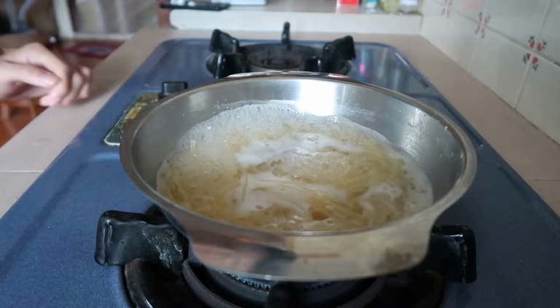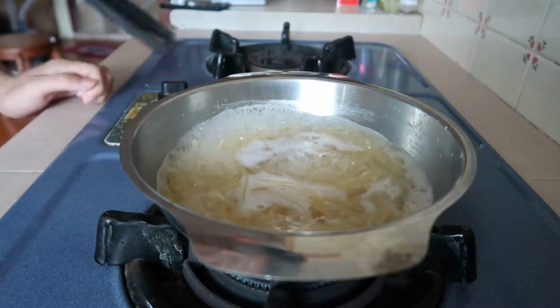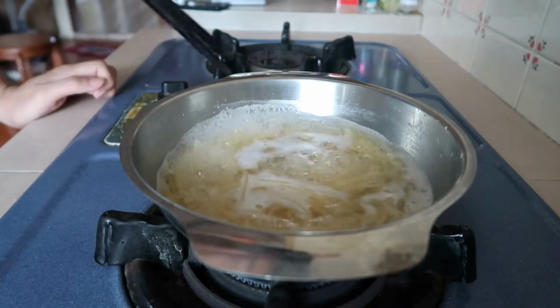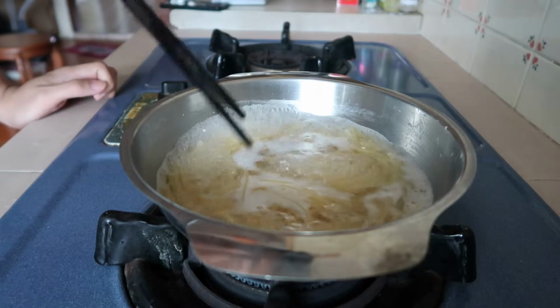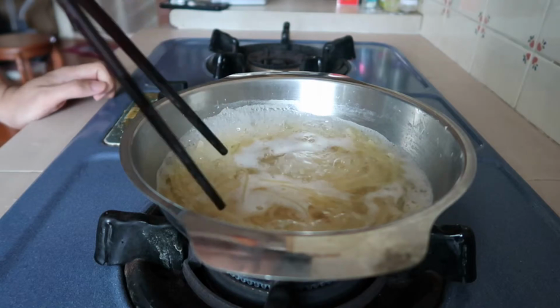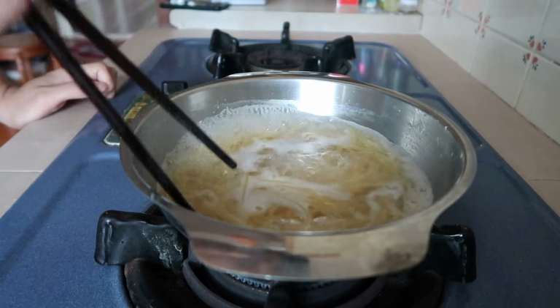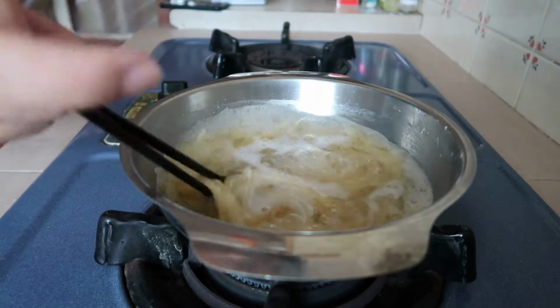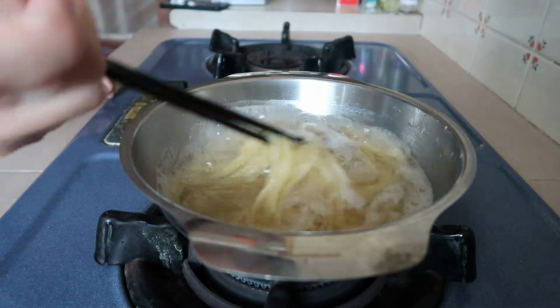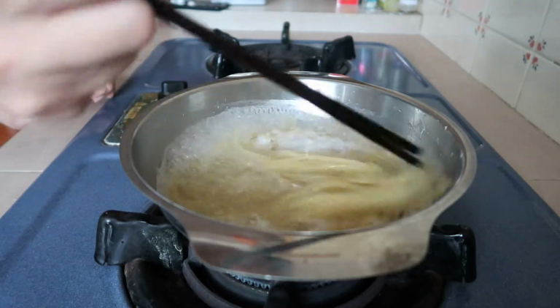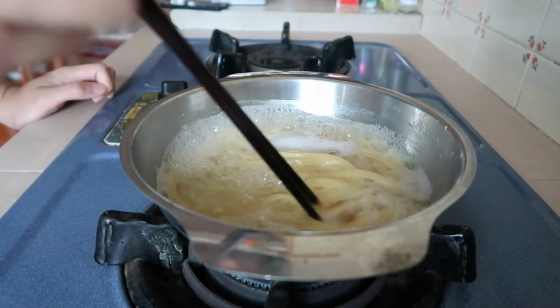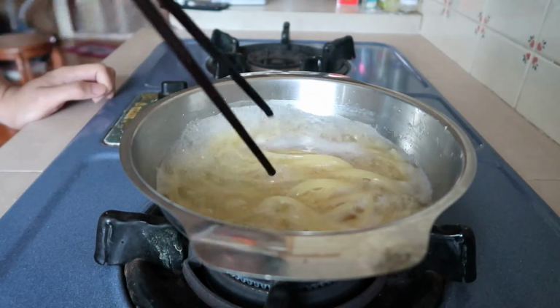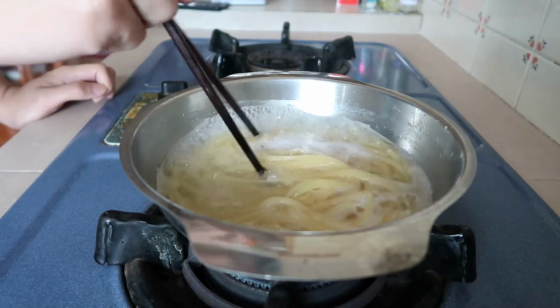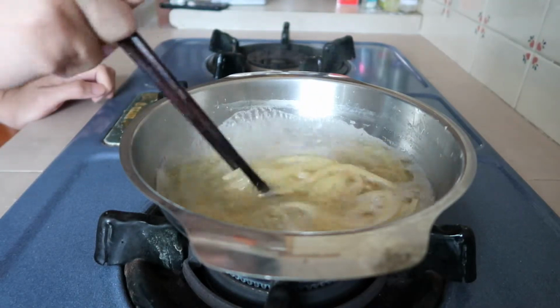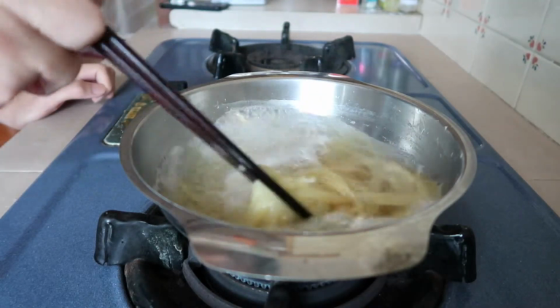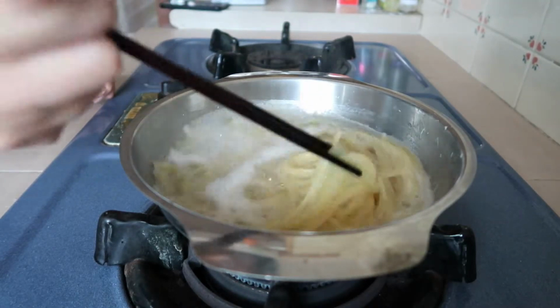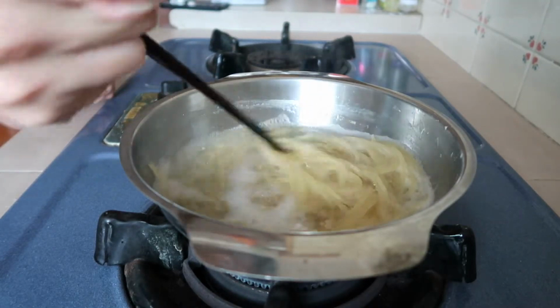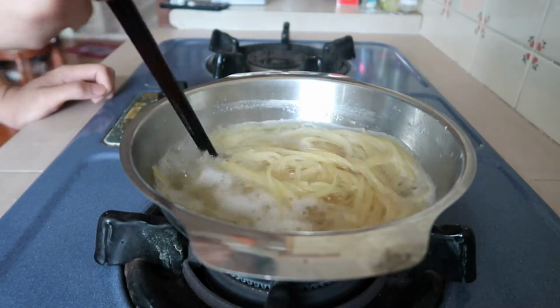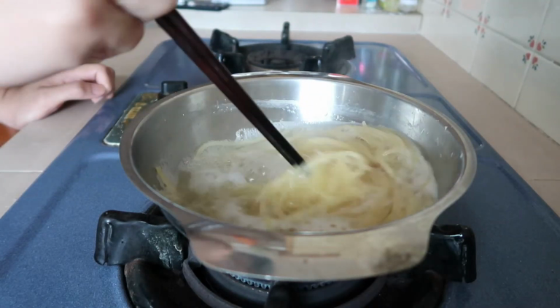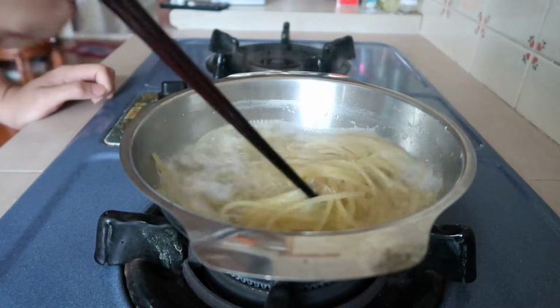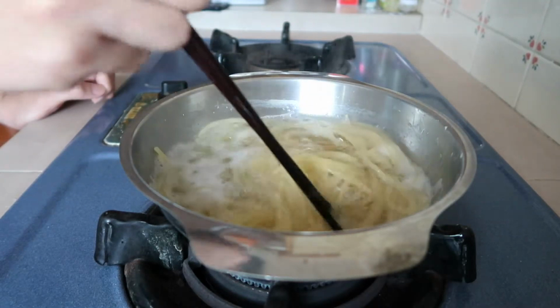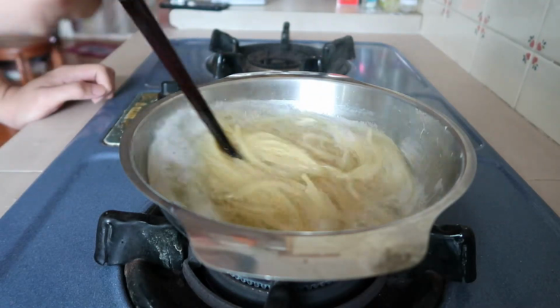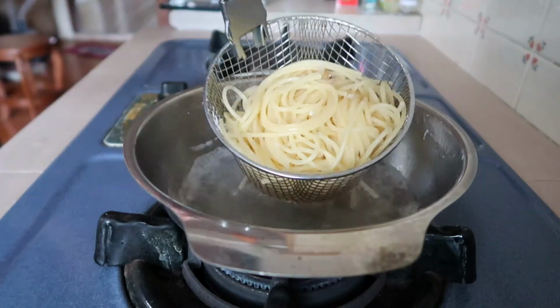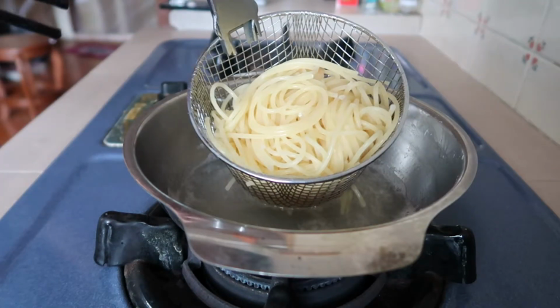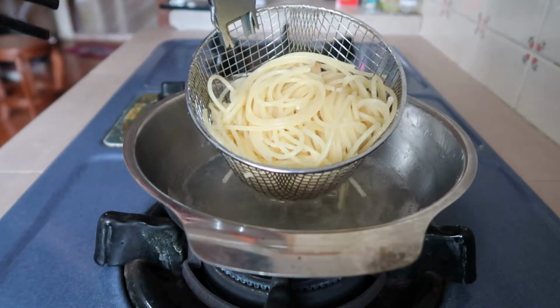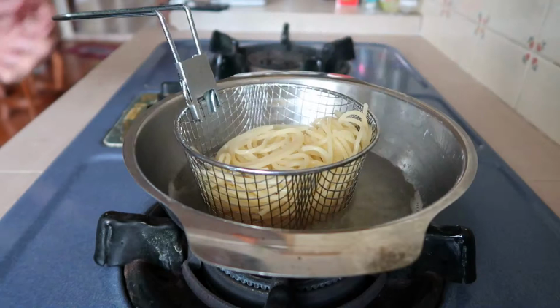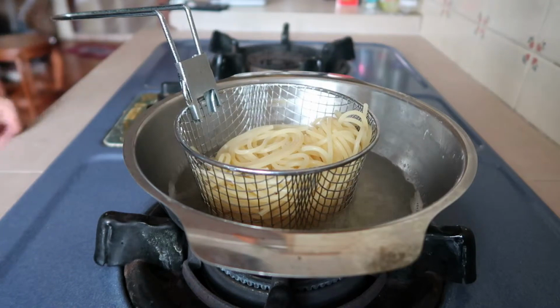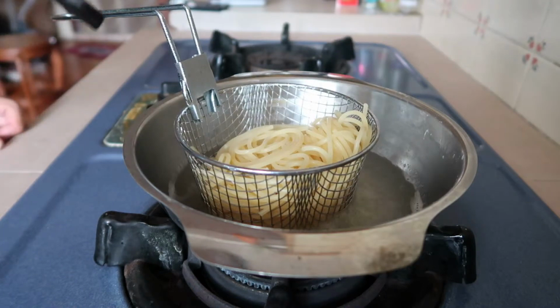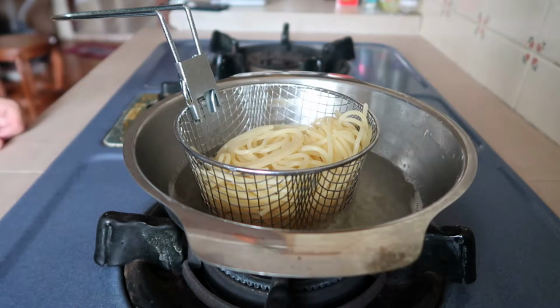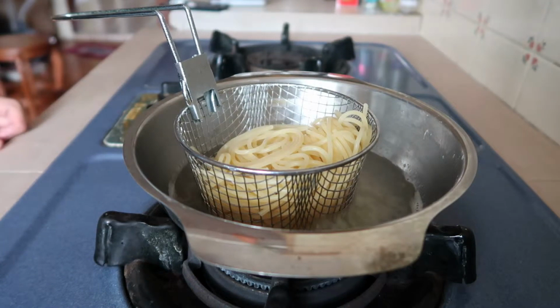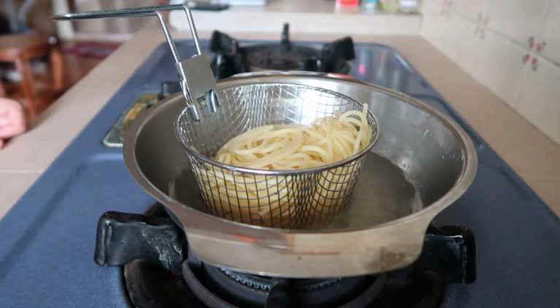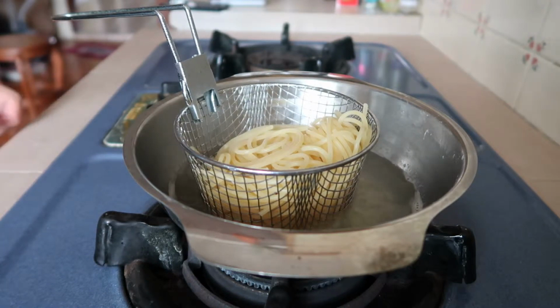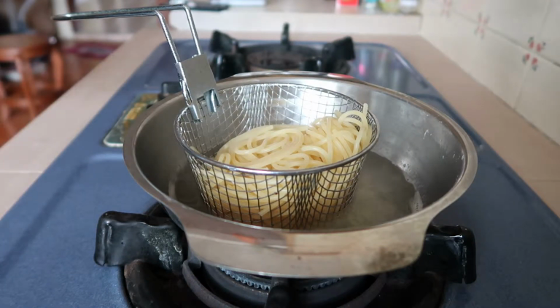Back to the pasta — they are almost done already. I shall start preparing my strainer. And I'm done. Now I'm going to dump this water into my sink.